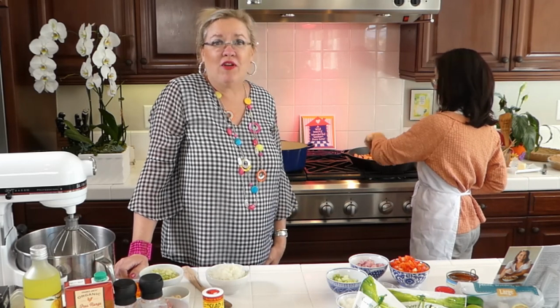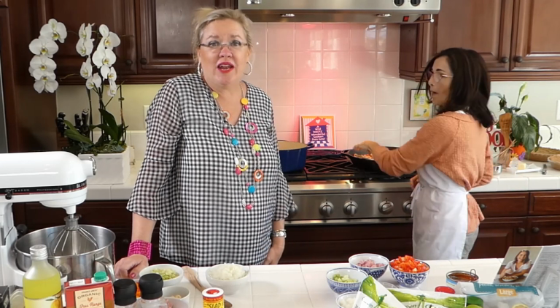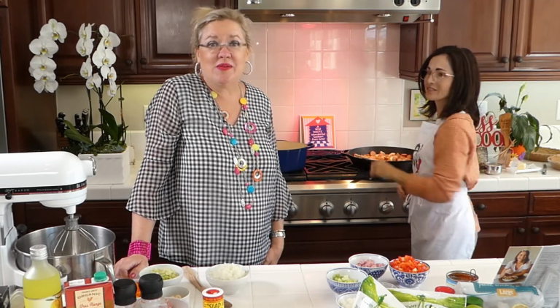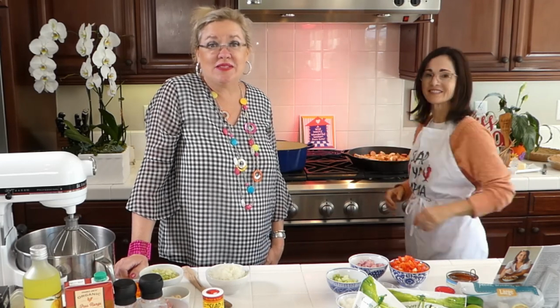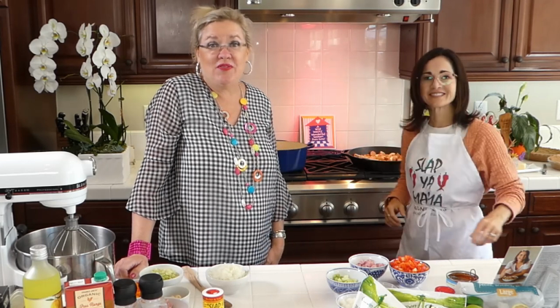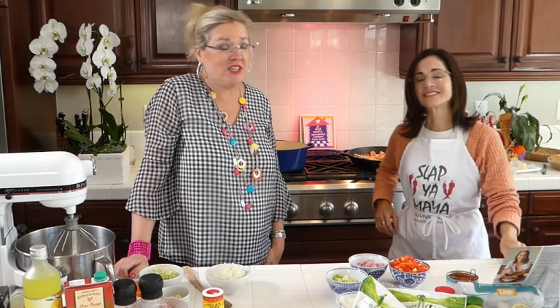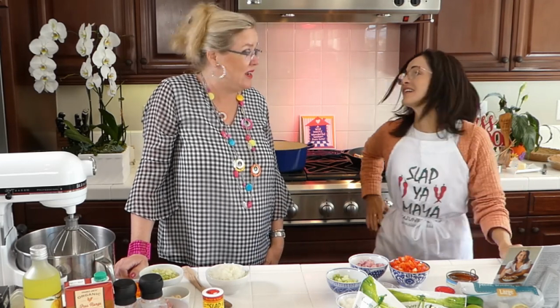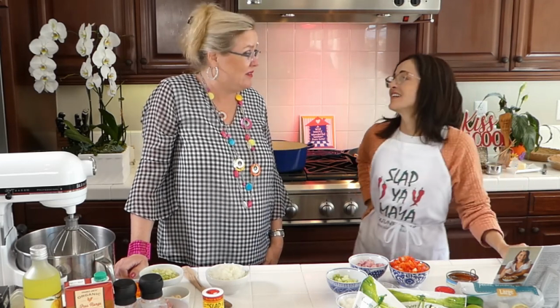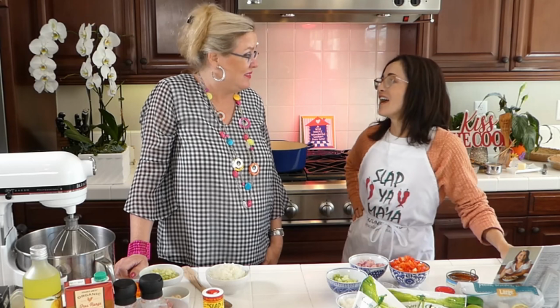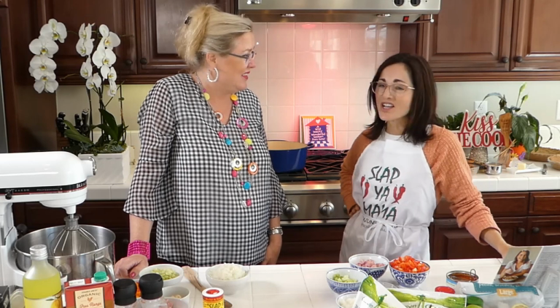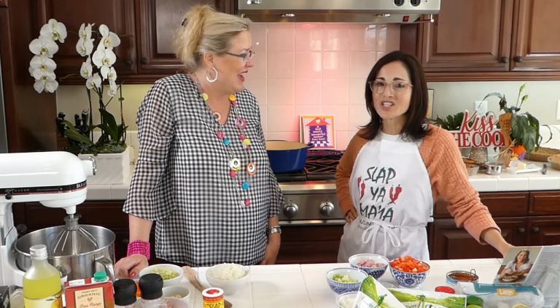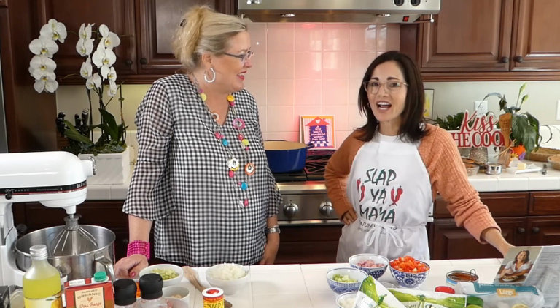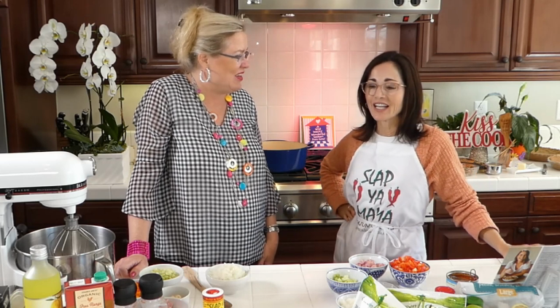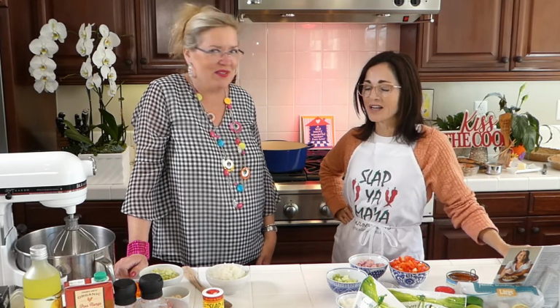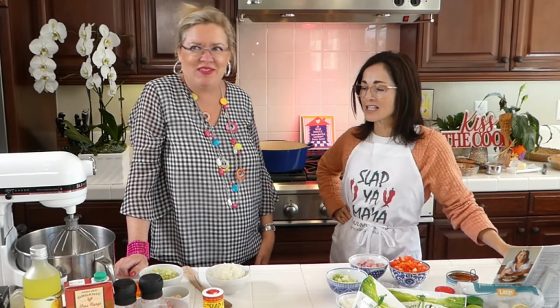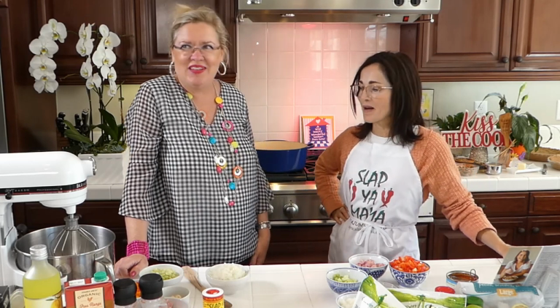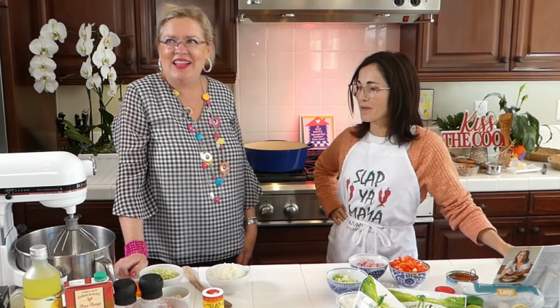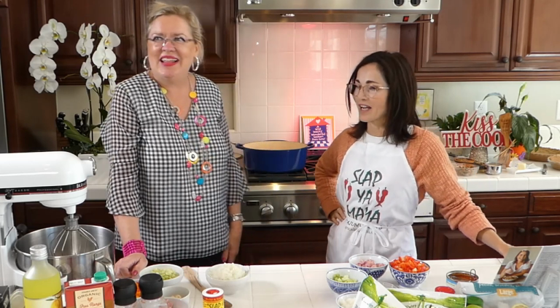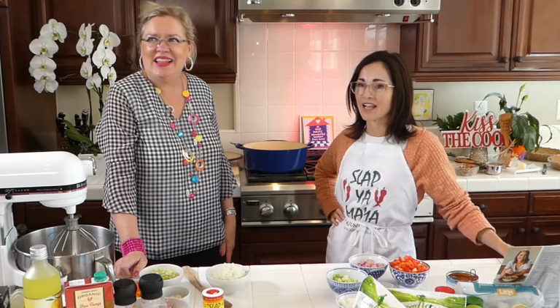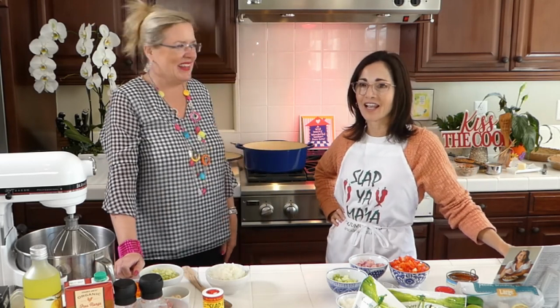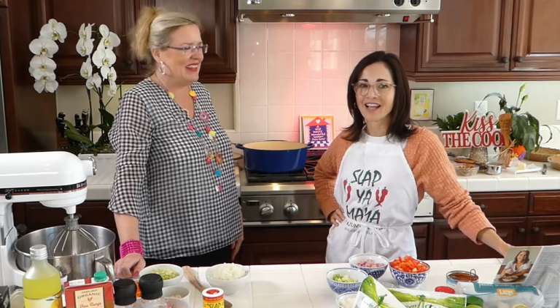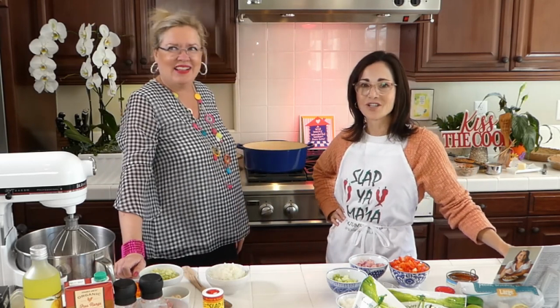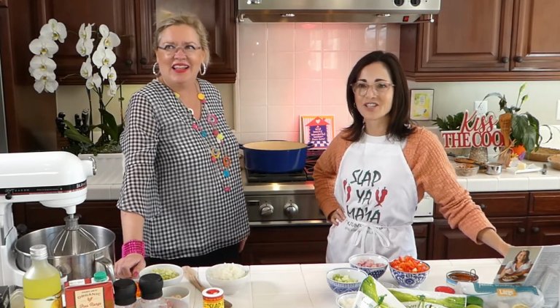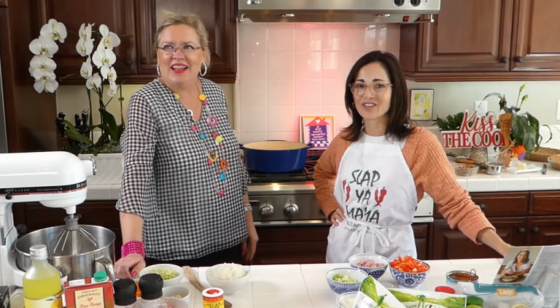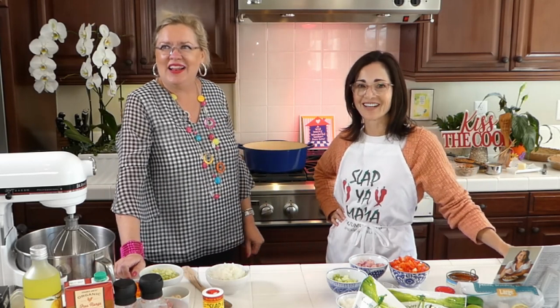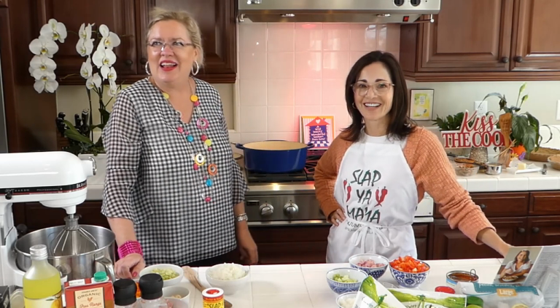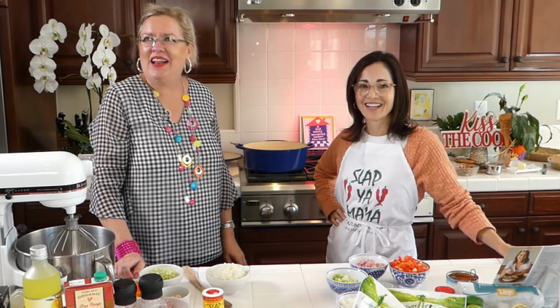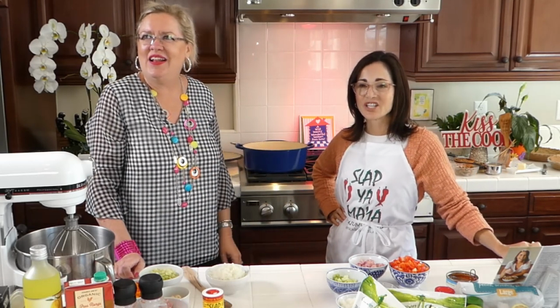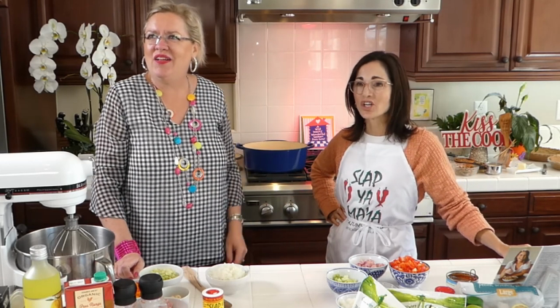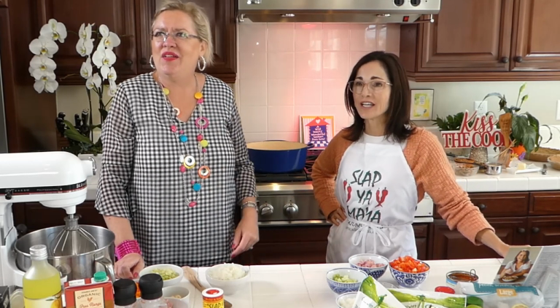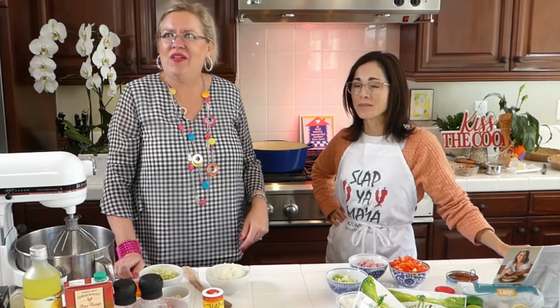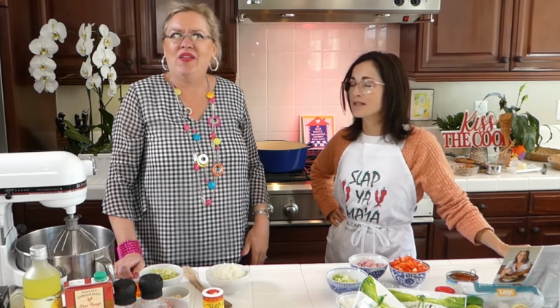Friday night was fish night — fish night and lemon icebox pie for dessert — because you couldn't eat meat.